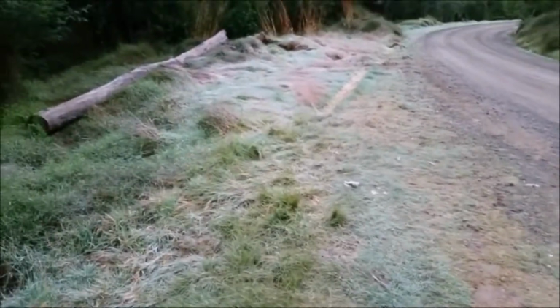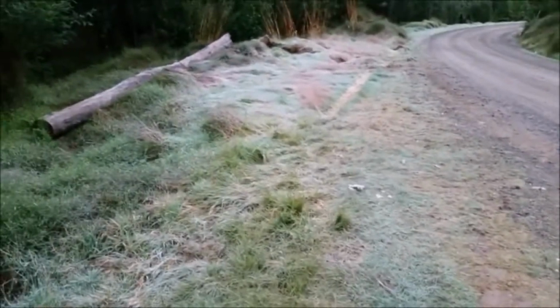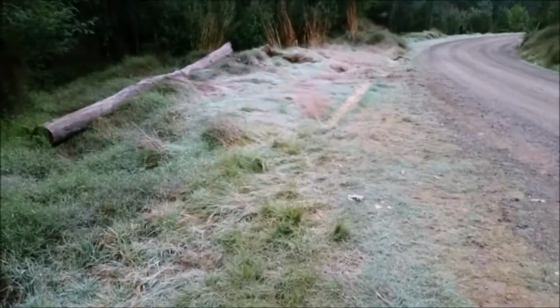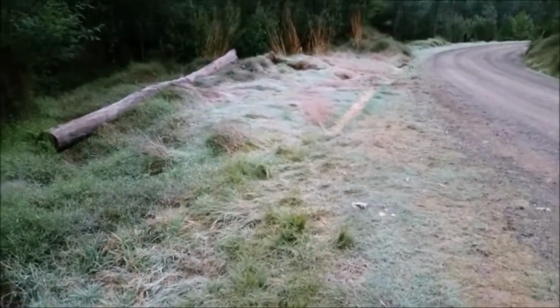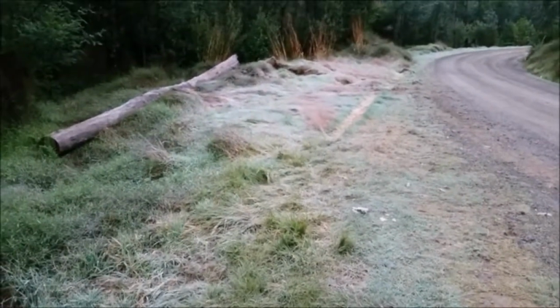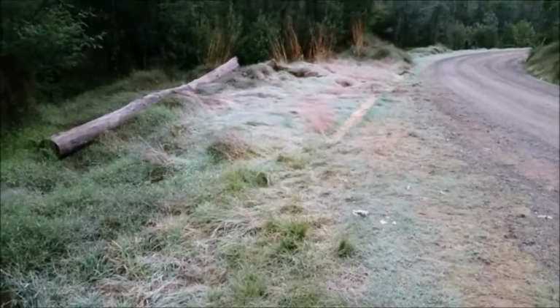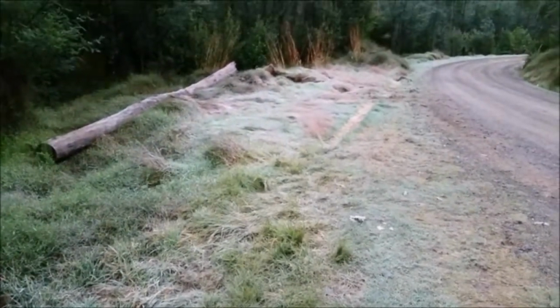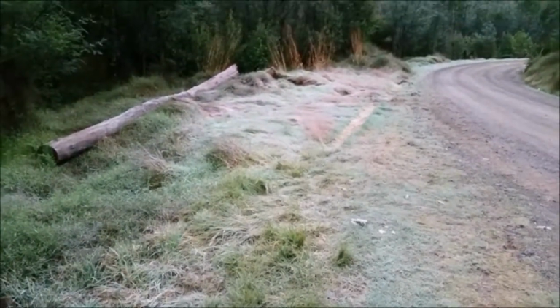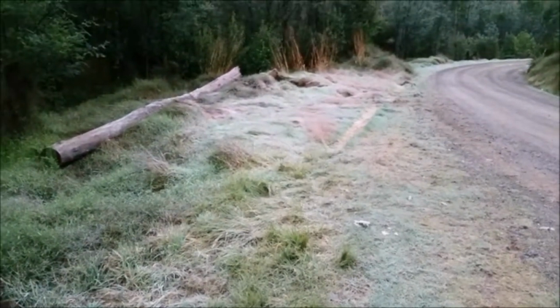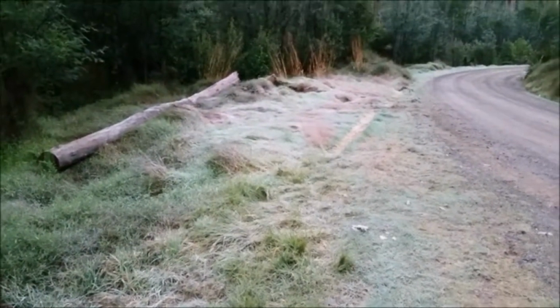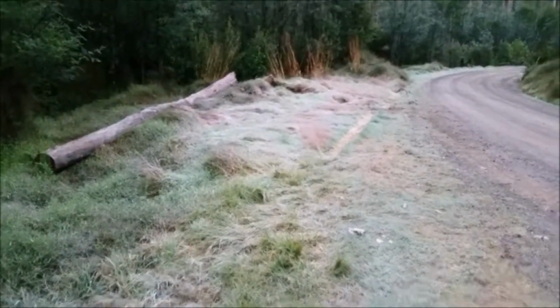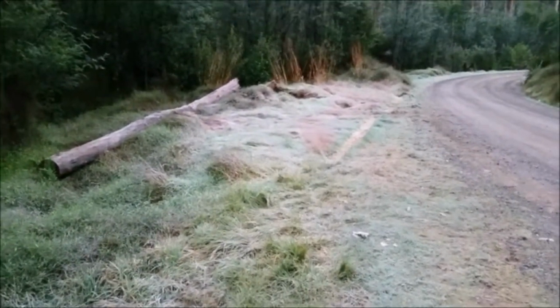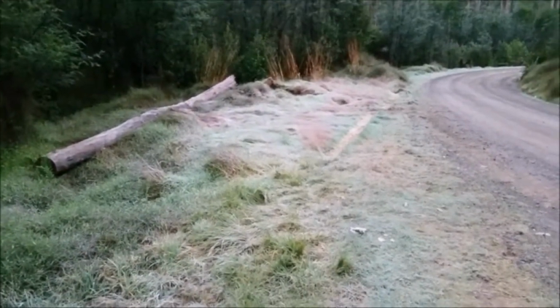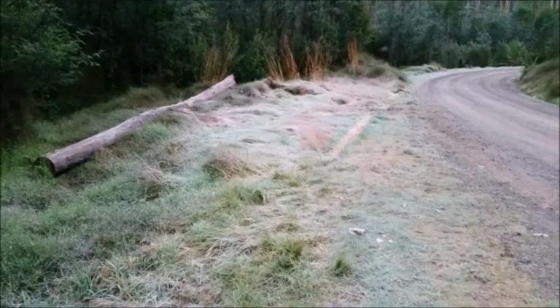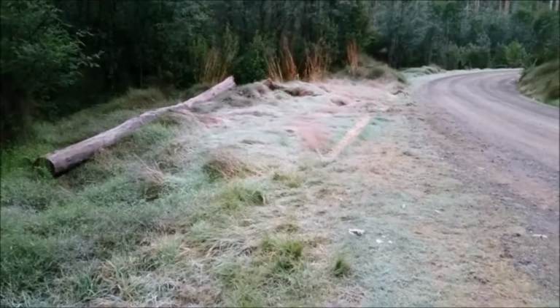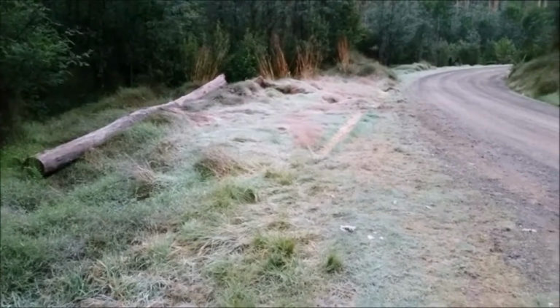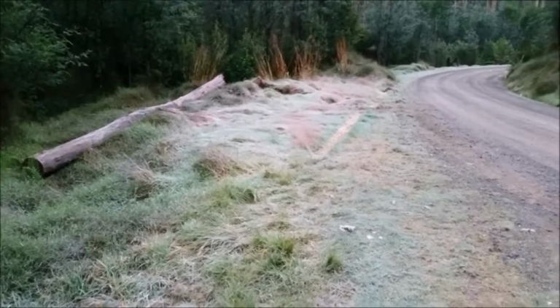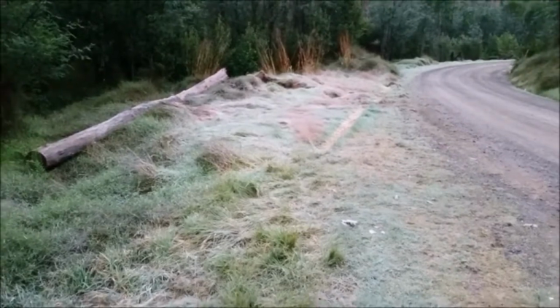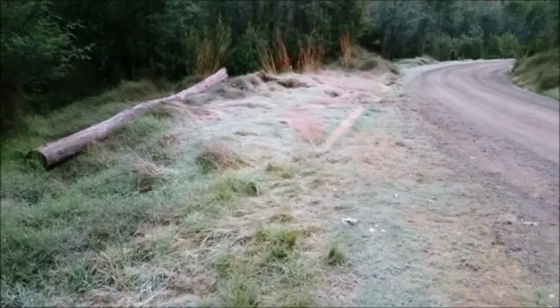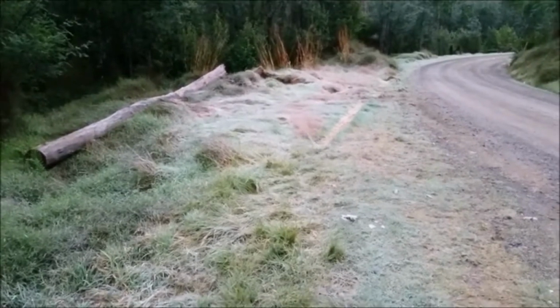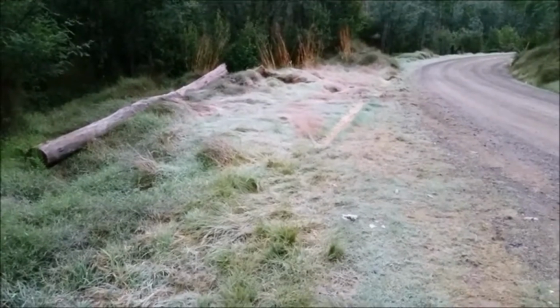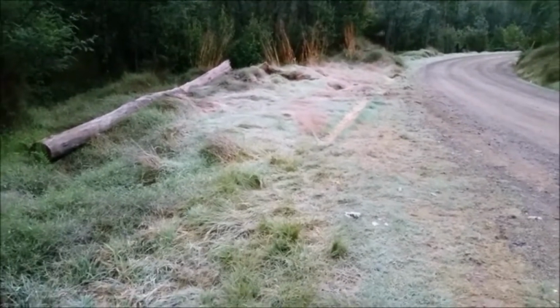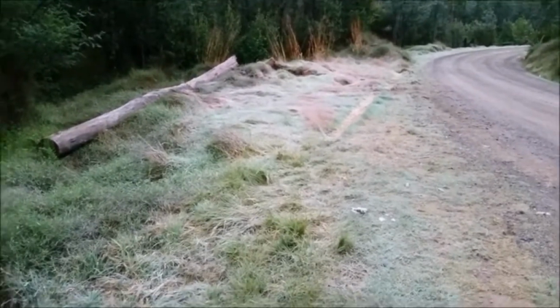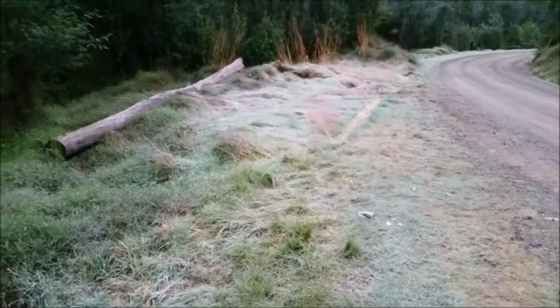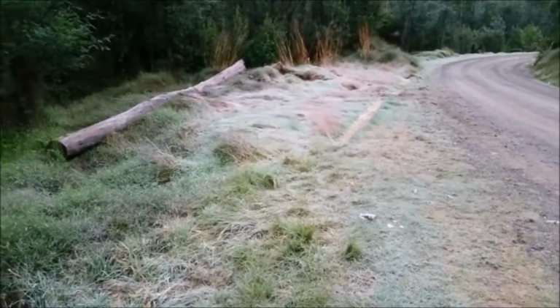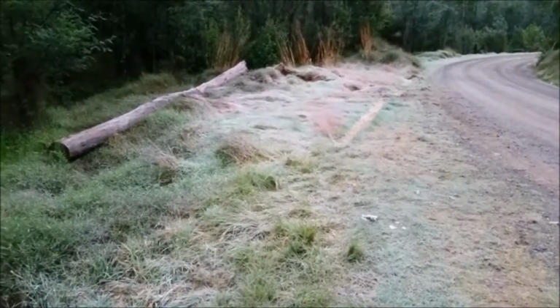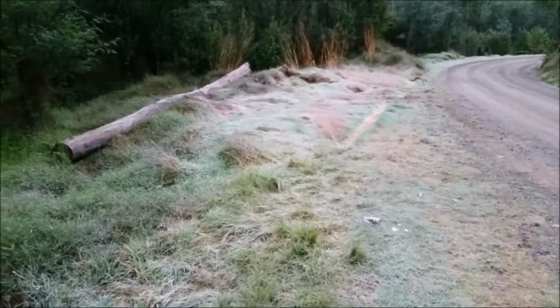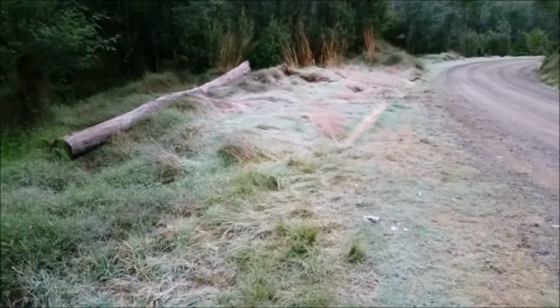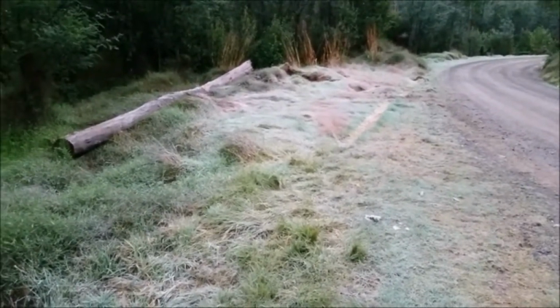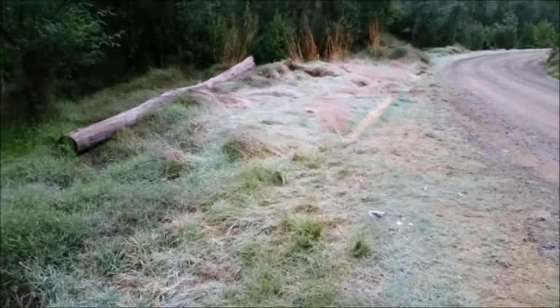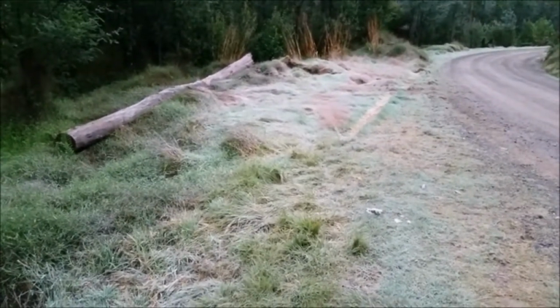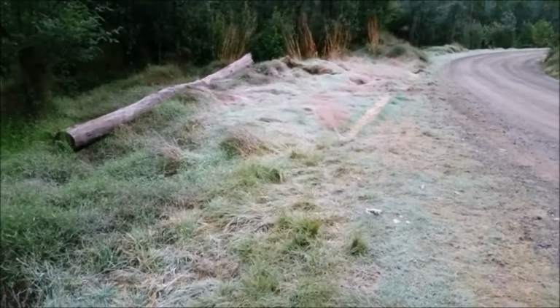You can see there's a bit of frost on the ground, so quite chilly. Anyway, let's get geared up and let's see how many fish there are around.